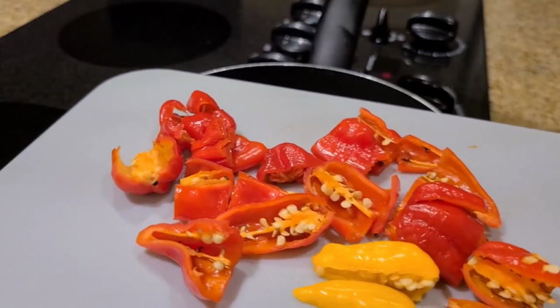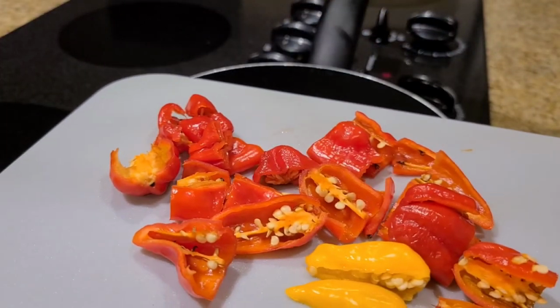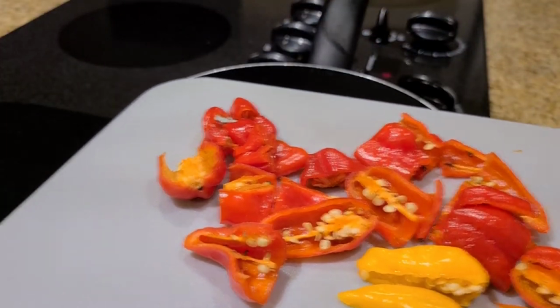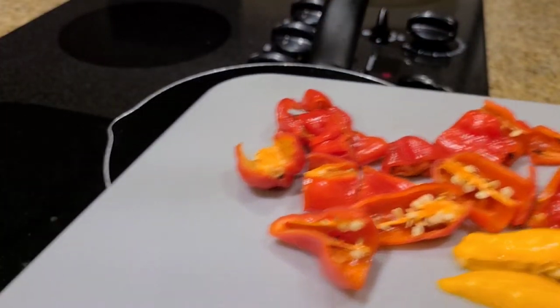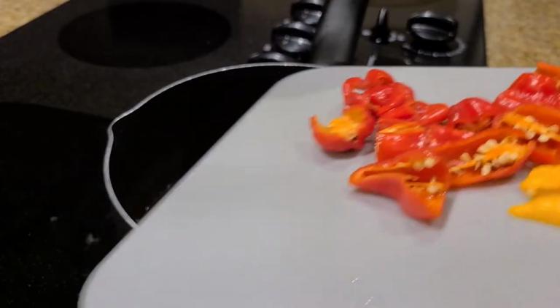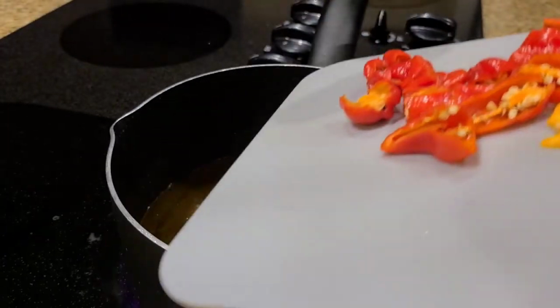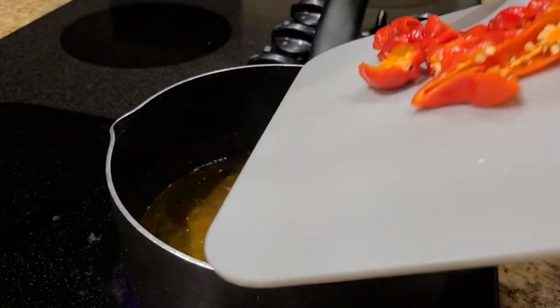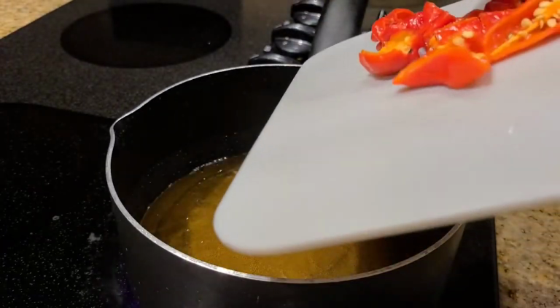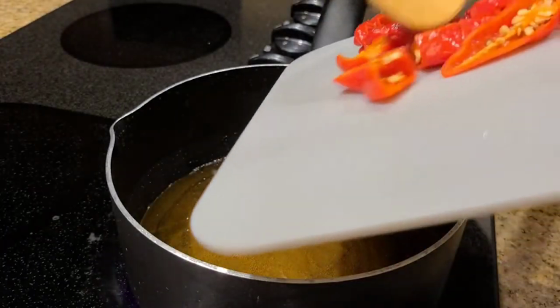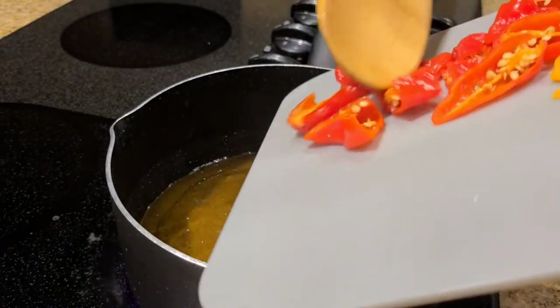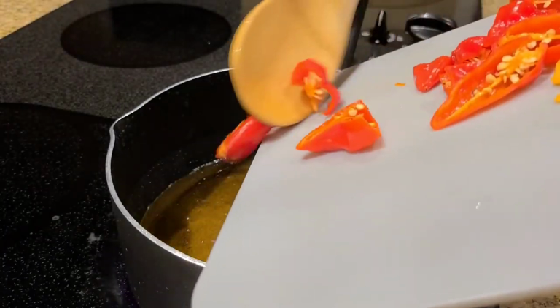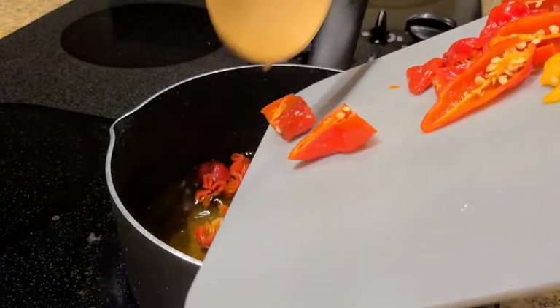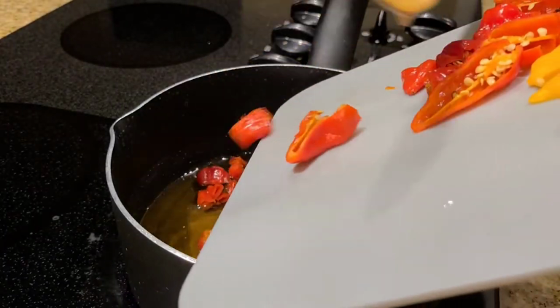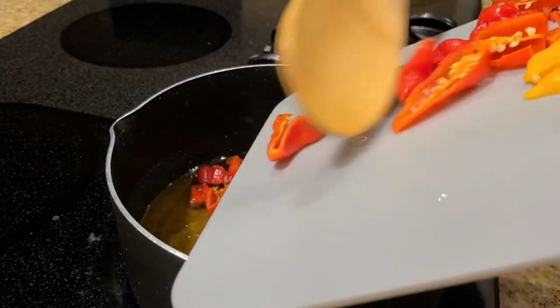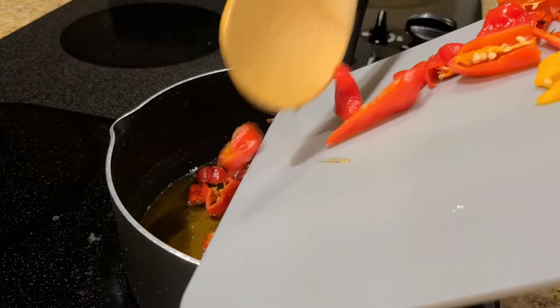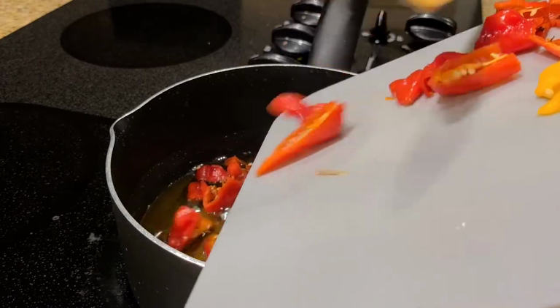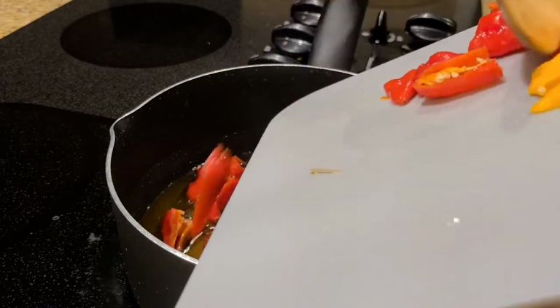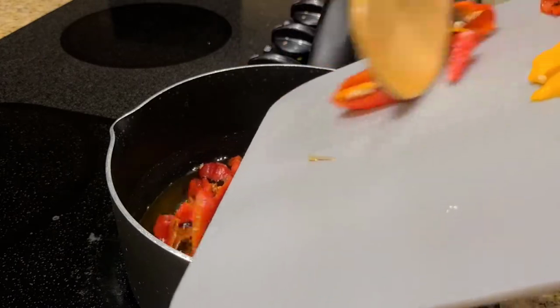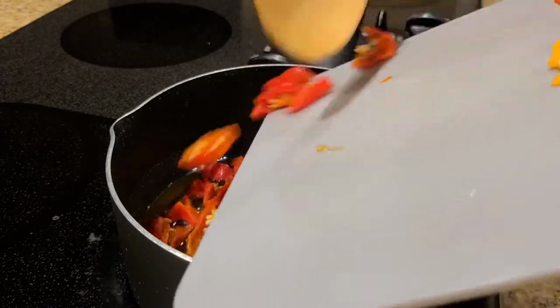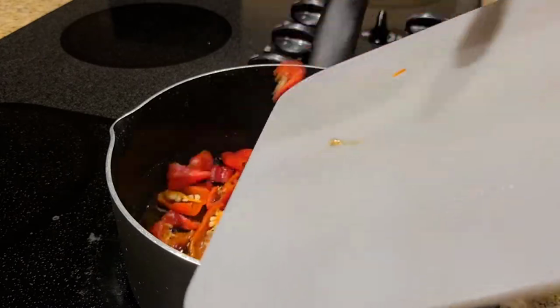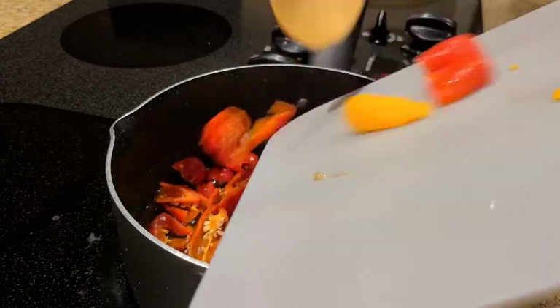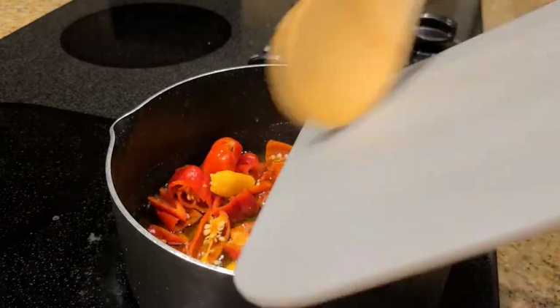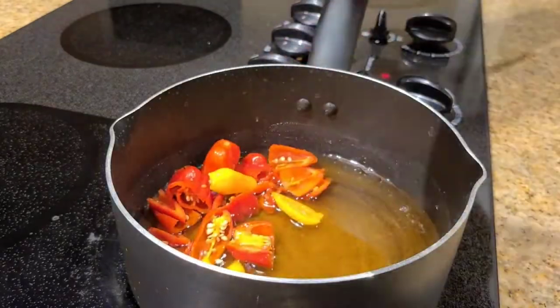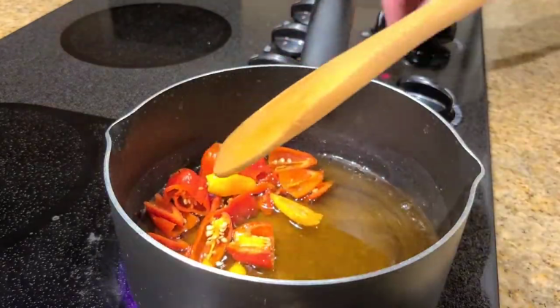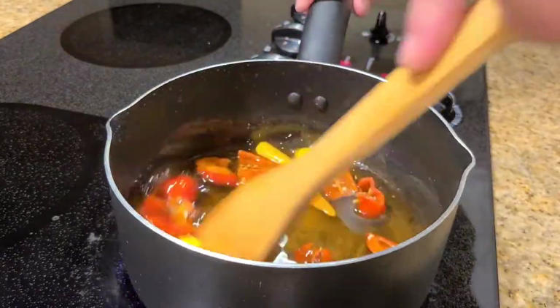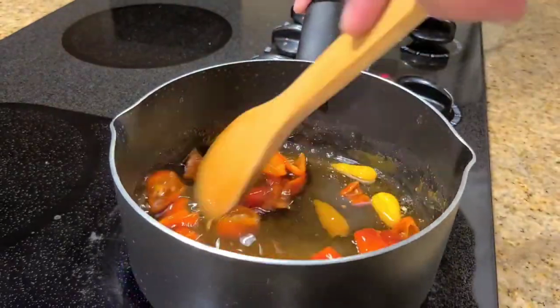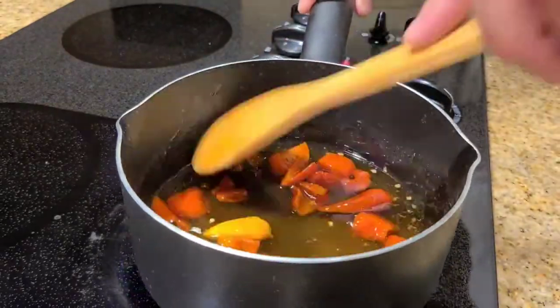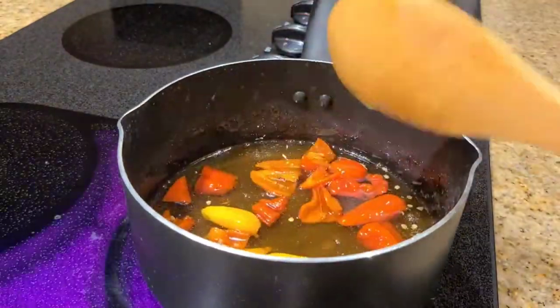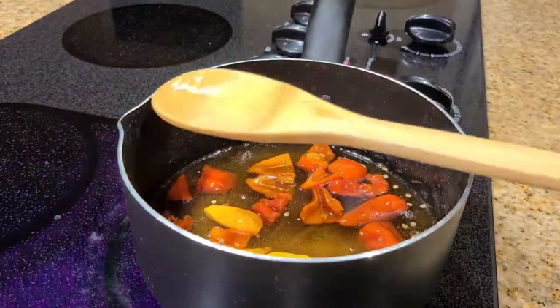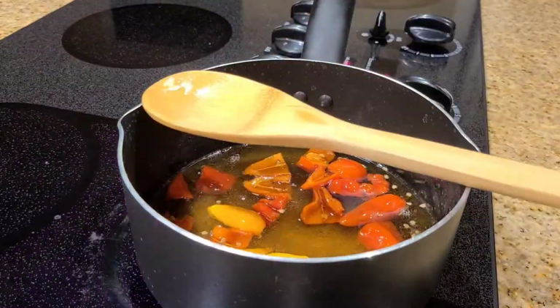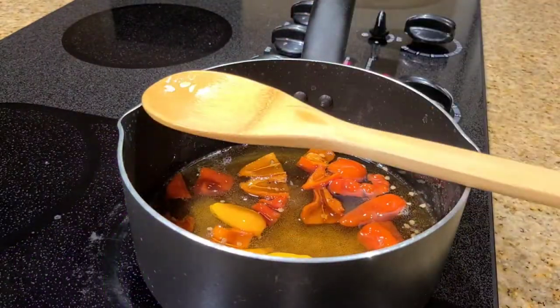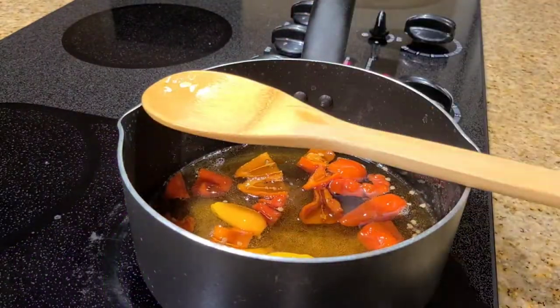Now we're going to add in the ghost peppers. You don't have to use this many peppers, but I like it really hot.